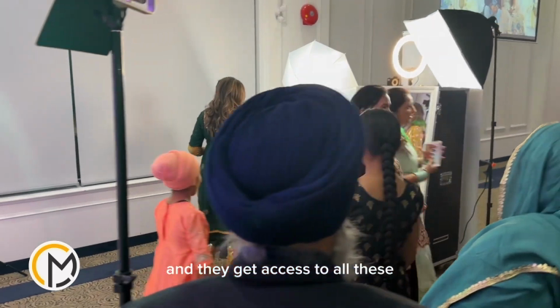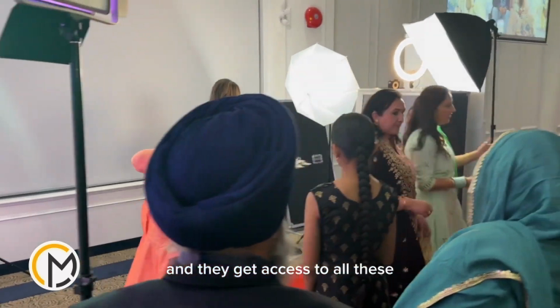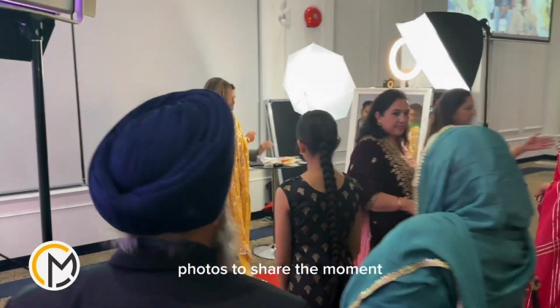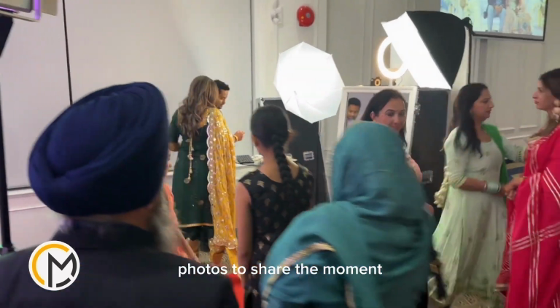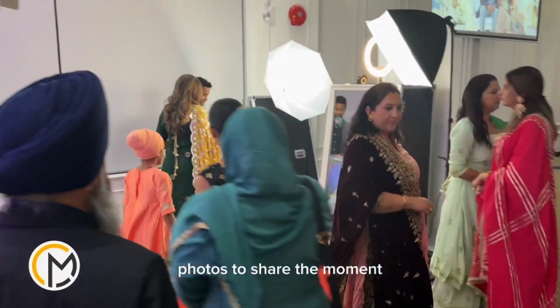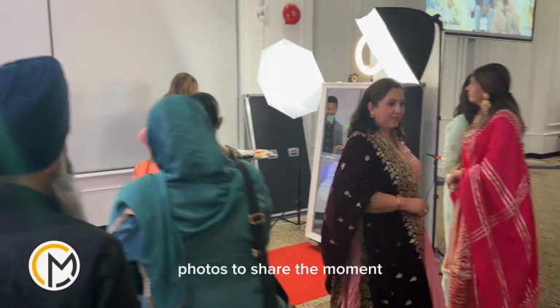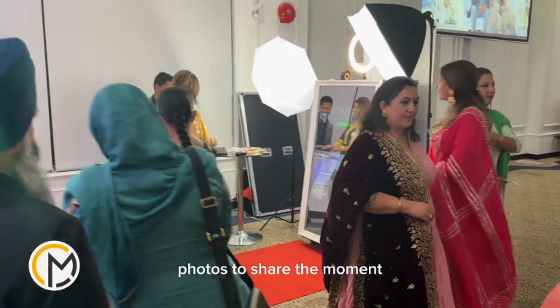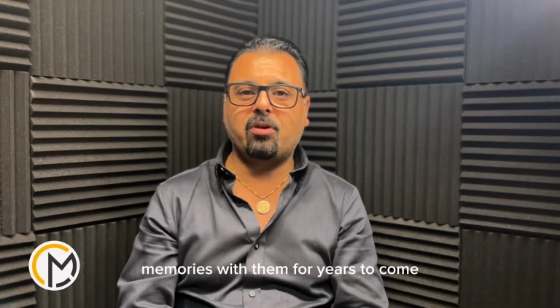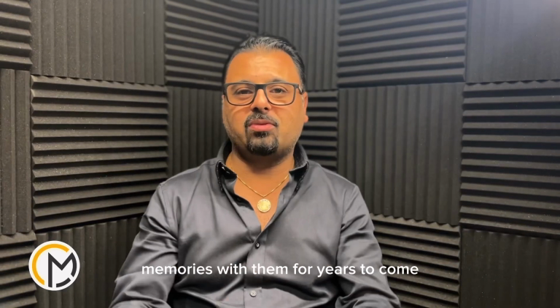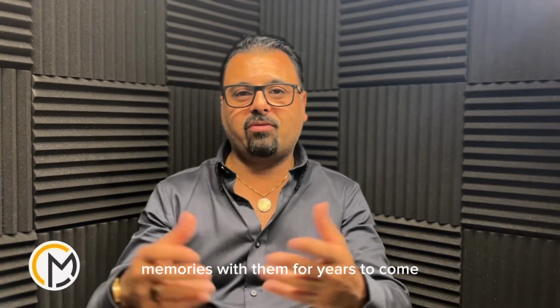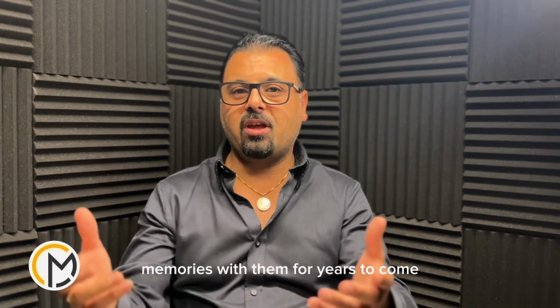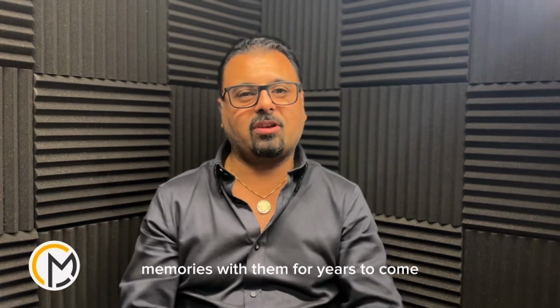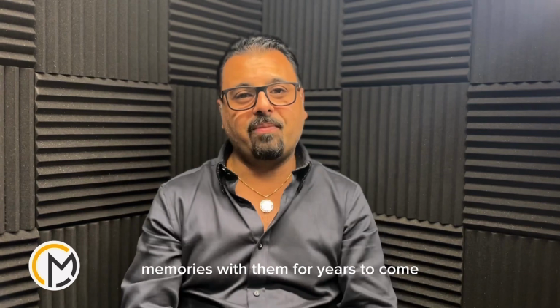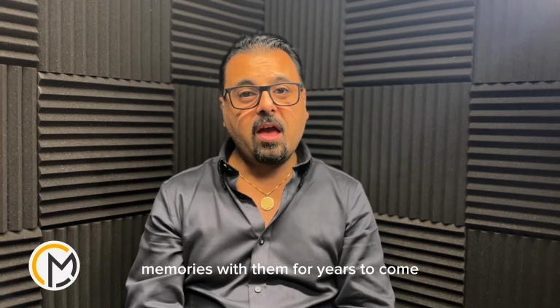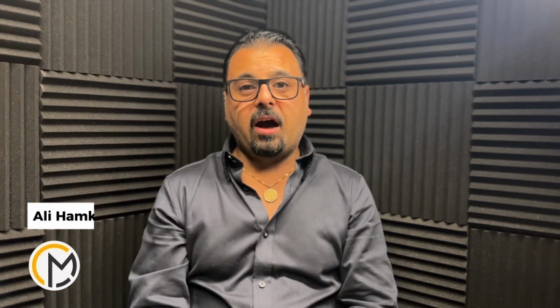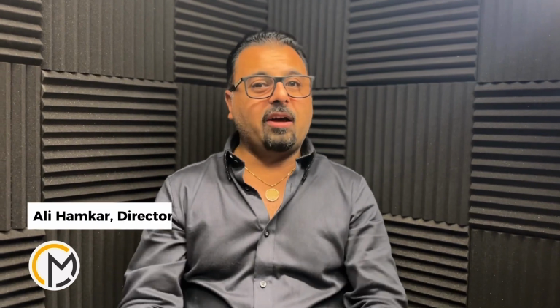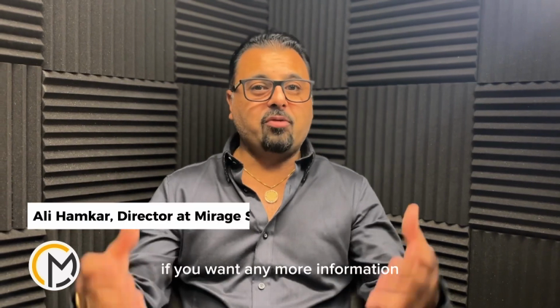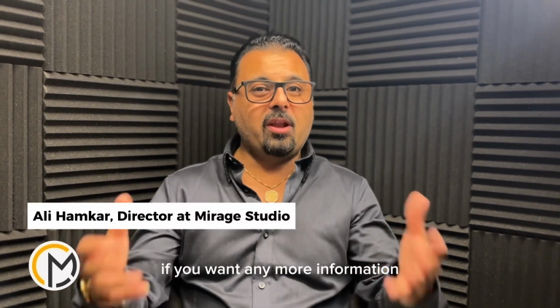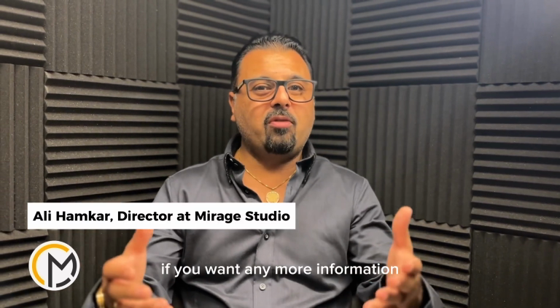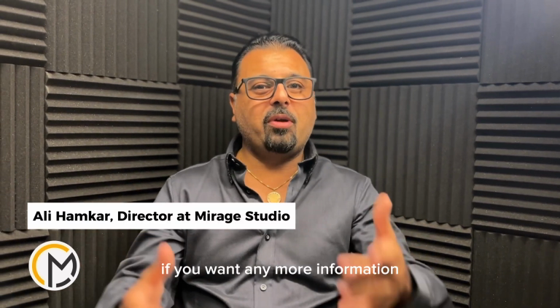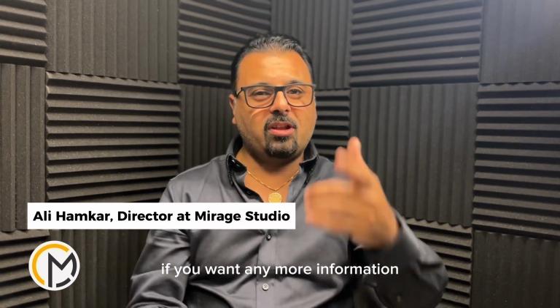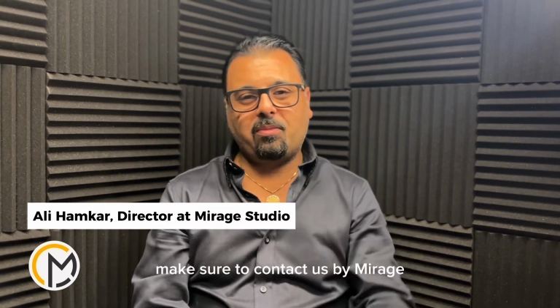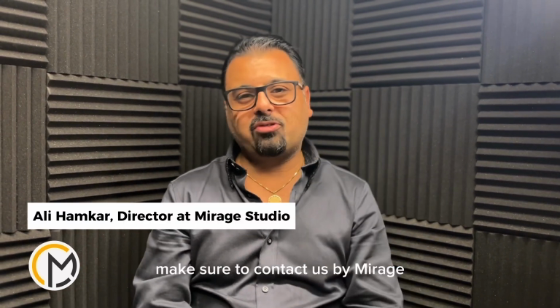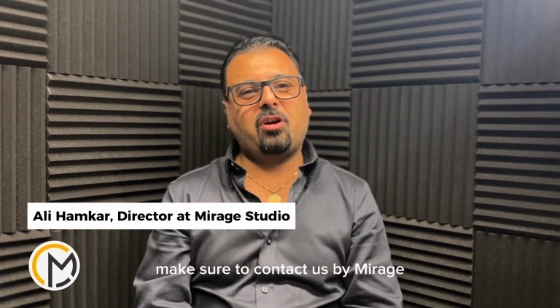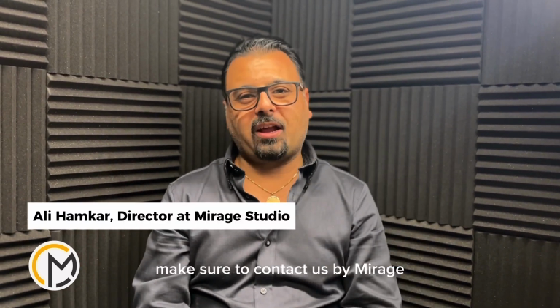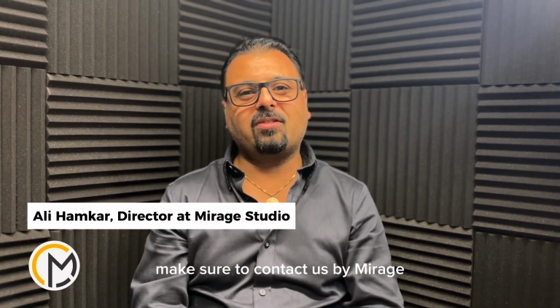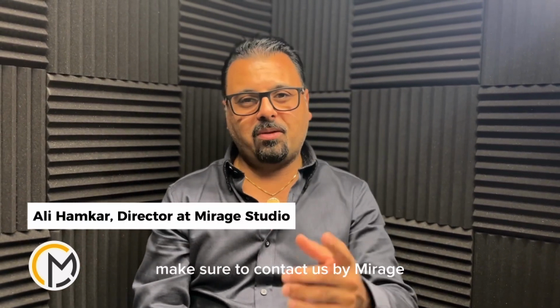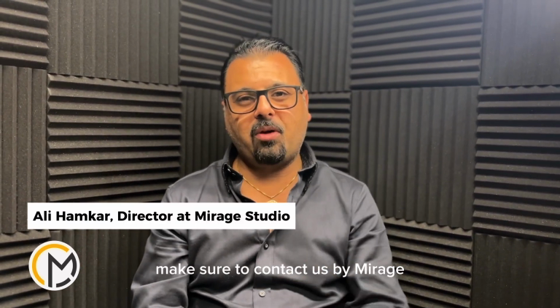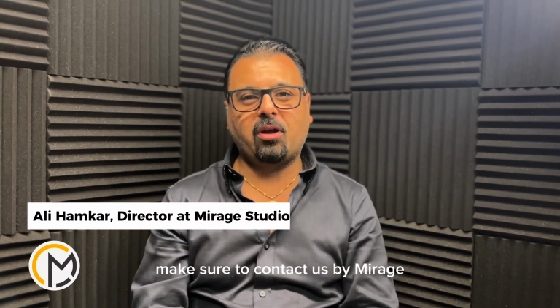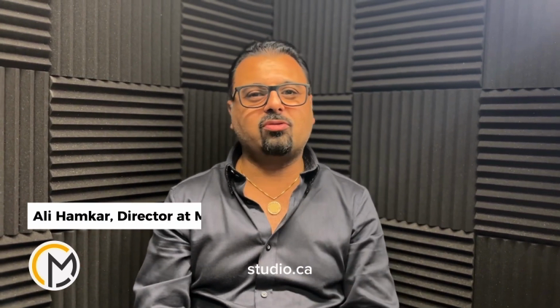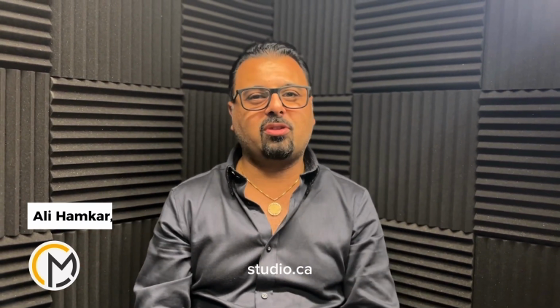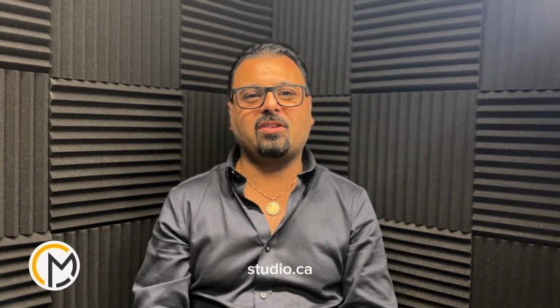If you want any more information, make sure to contact us at miragestudio.ca.